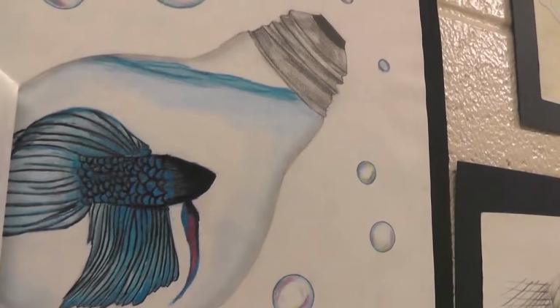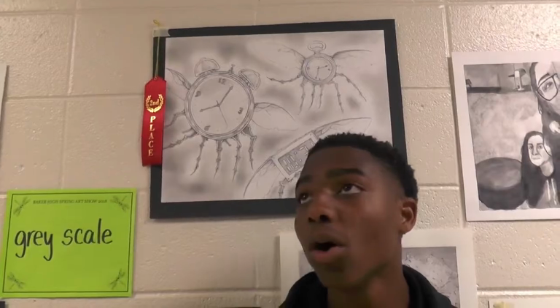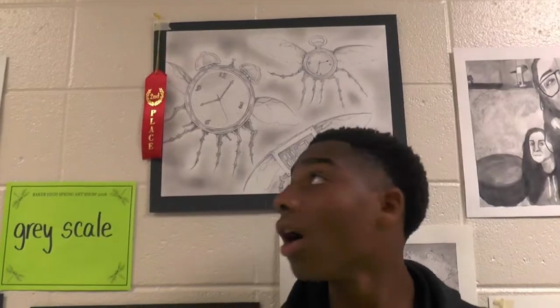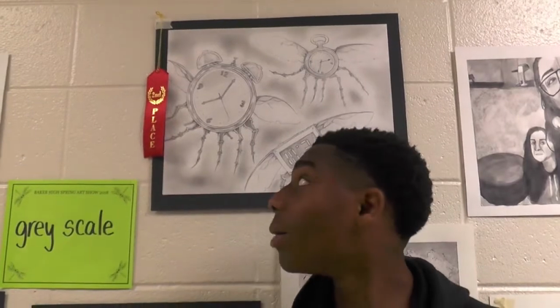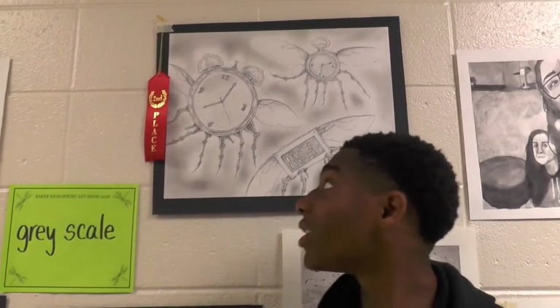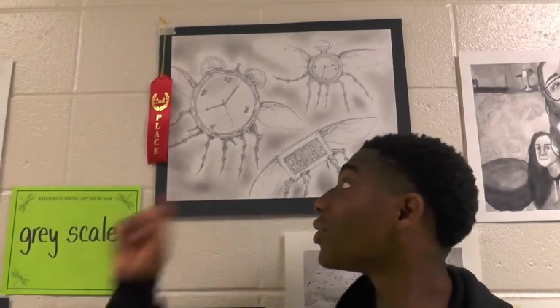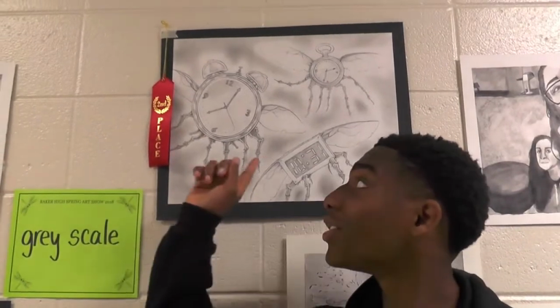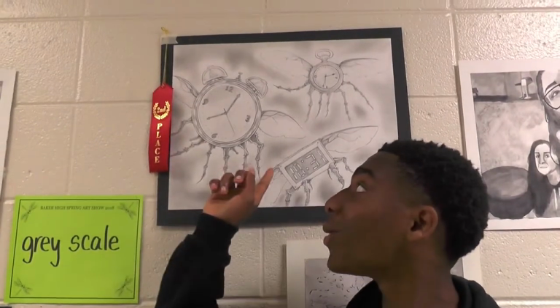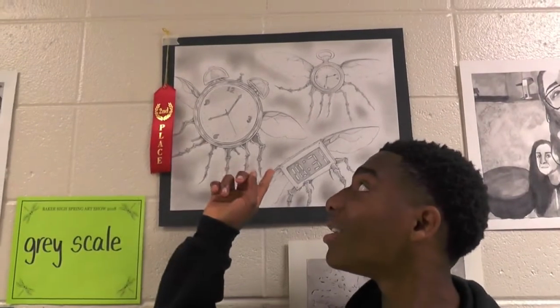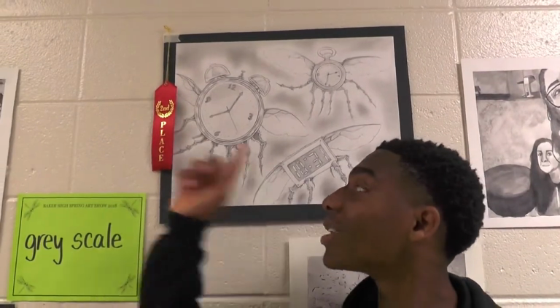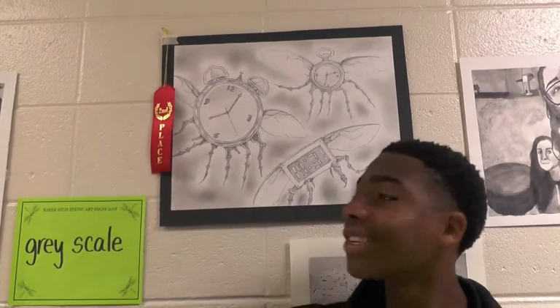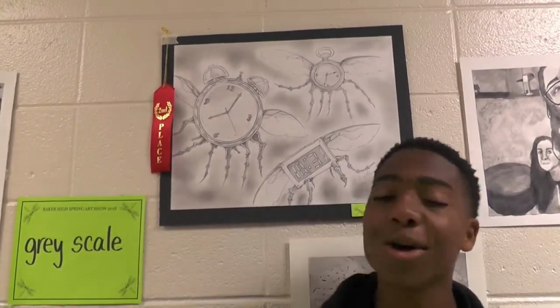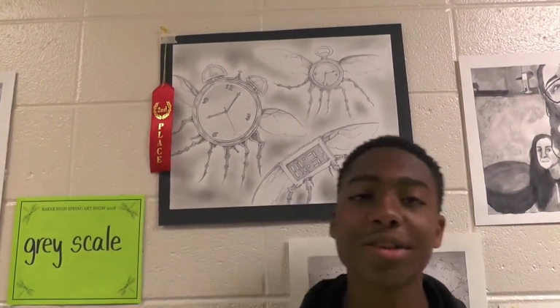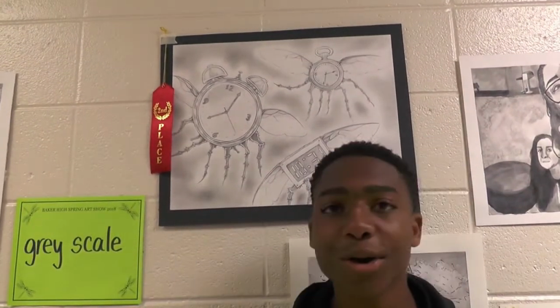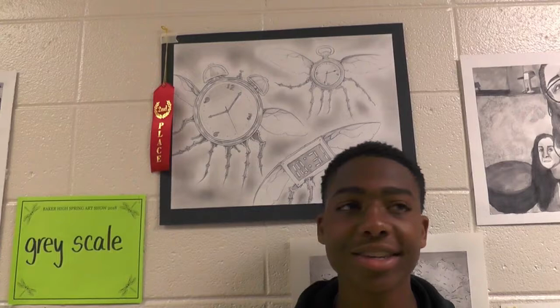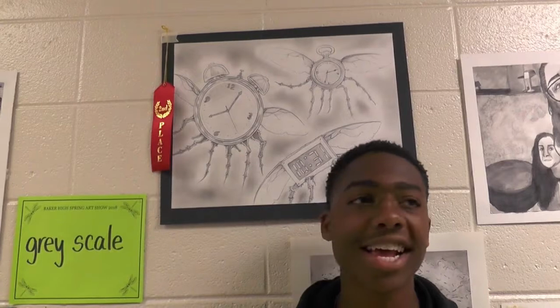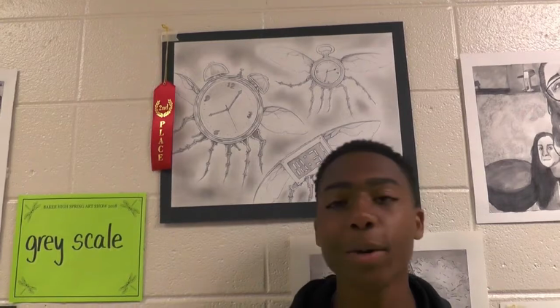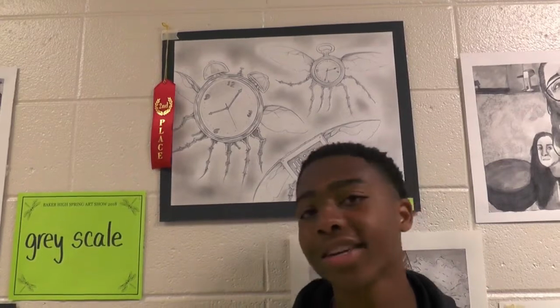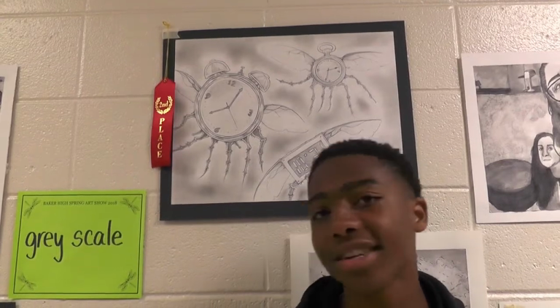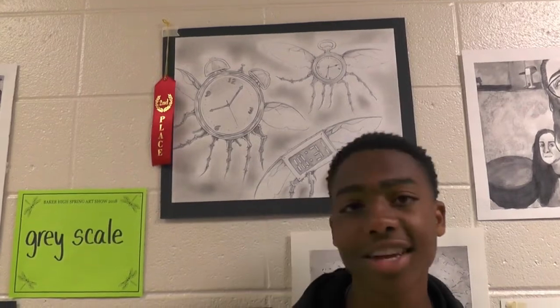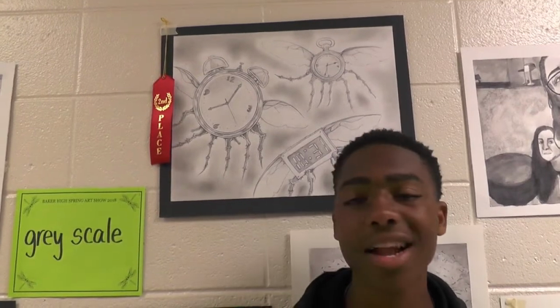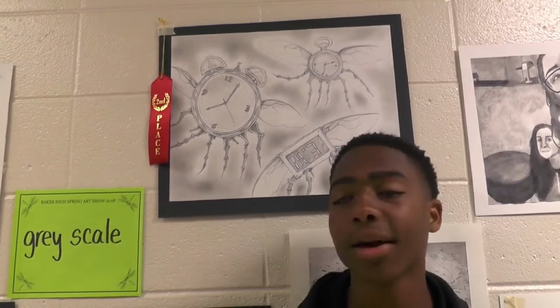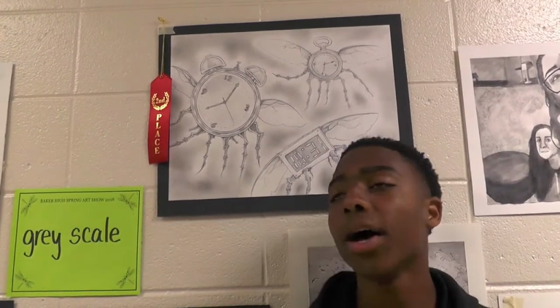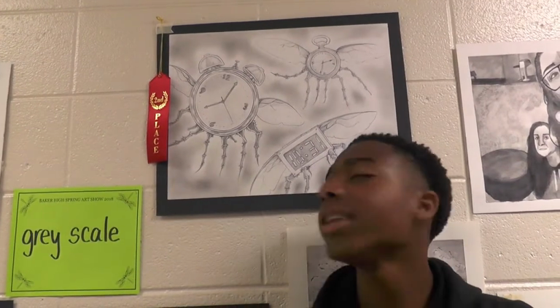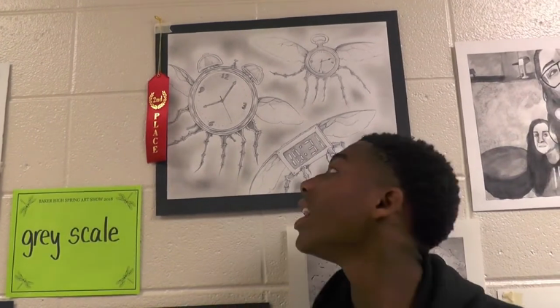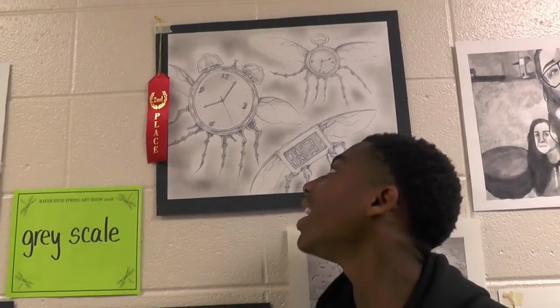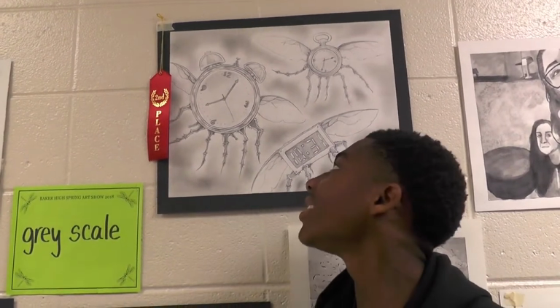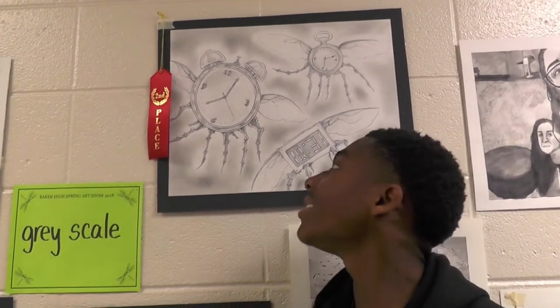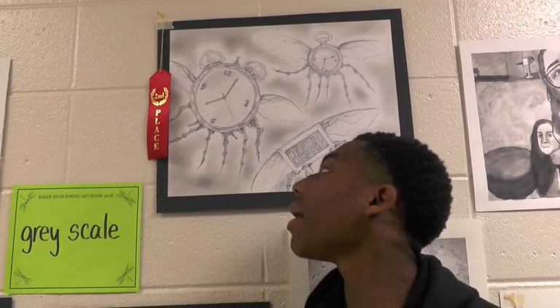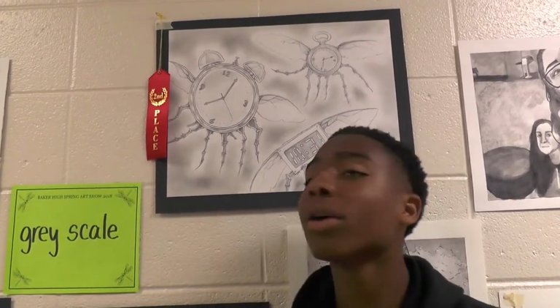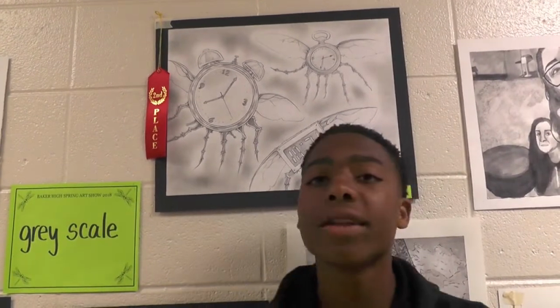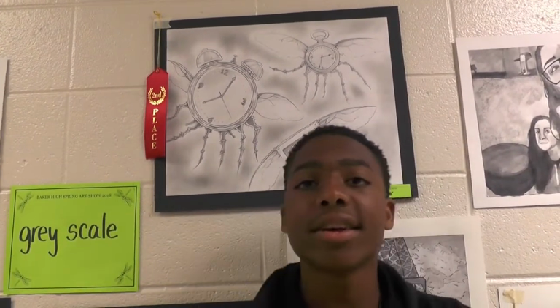I chose this one right here because it shows the person's imagination and it's kind of like a pun — it says 'time really flies.'